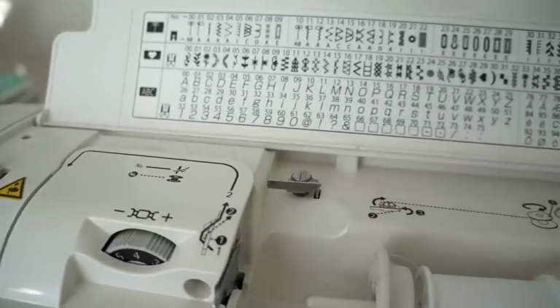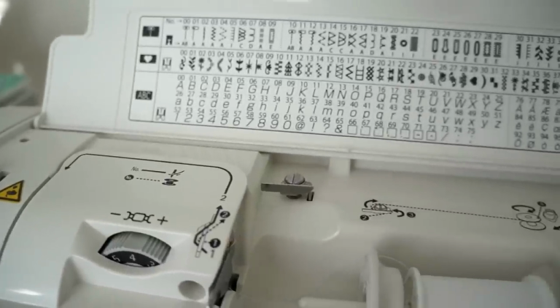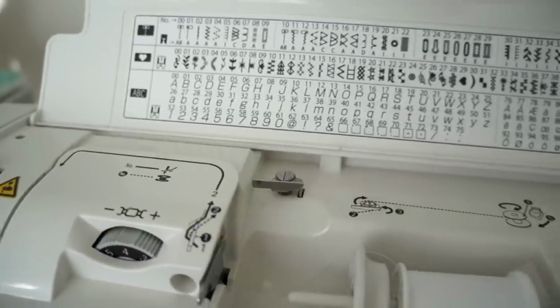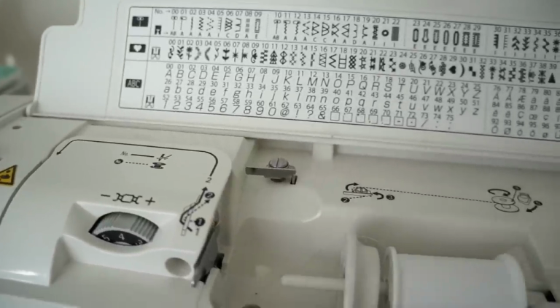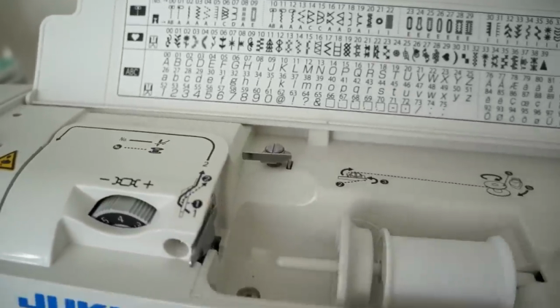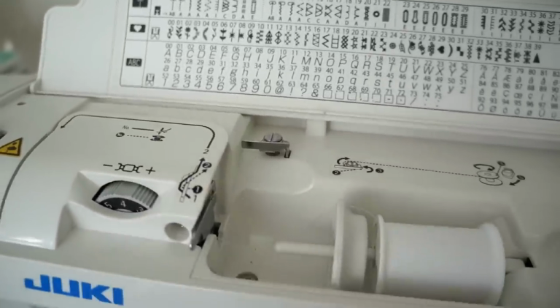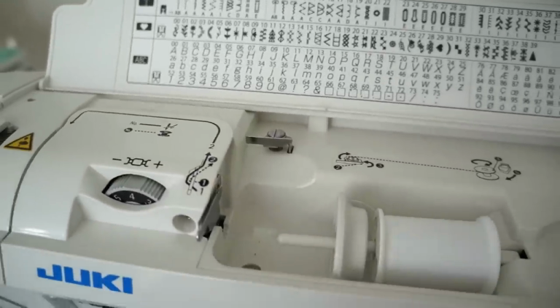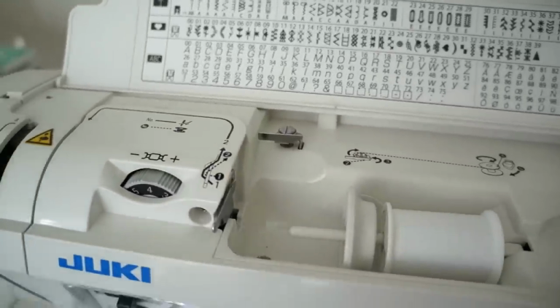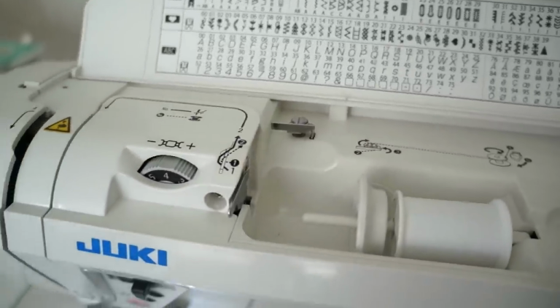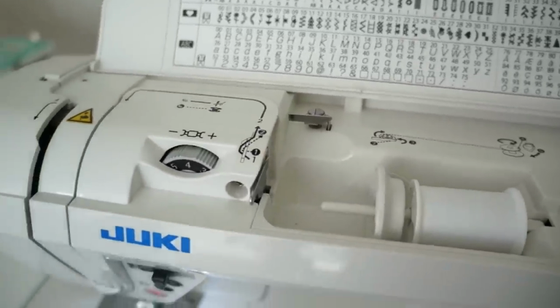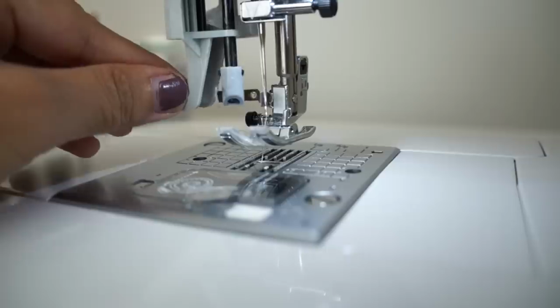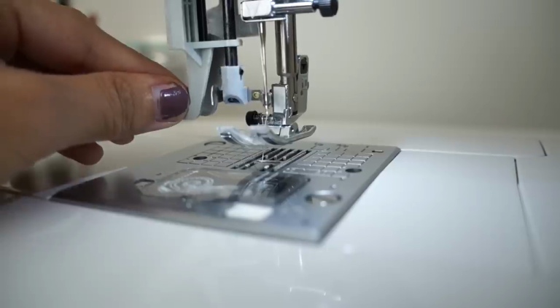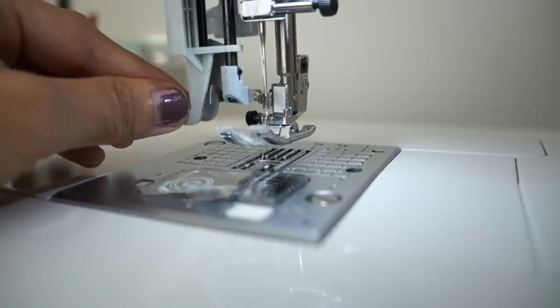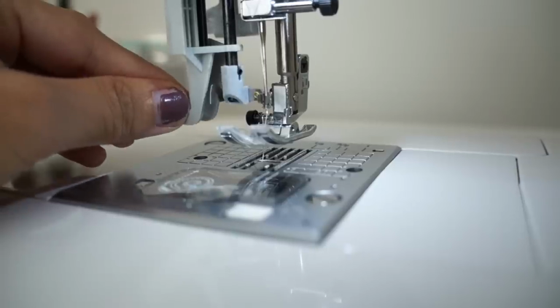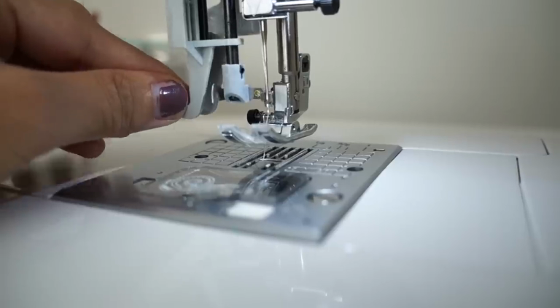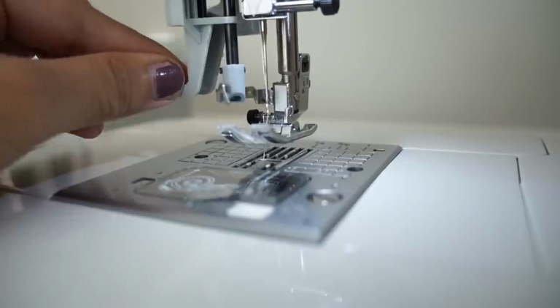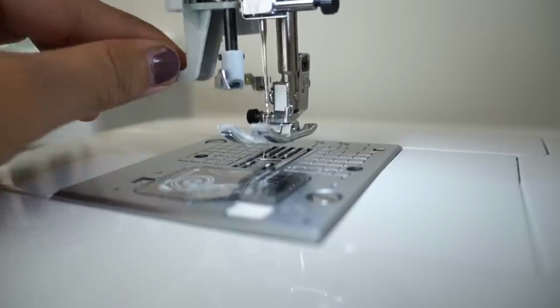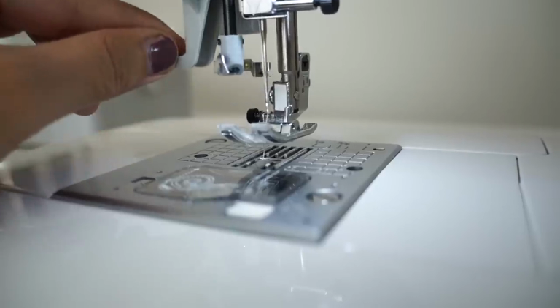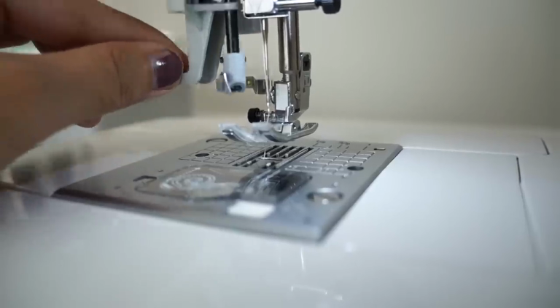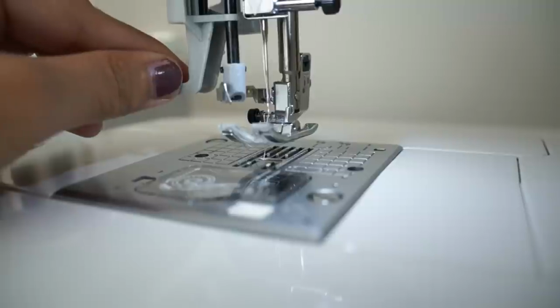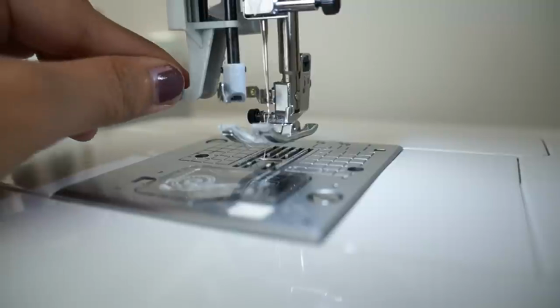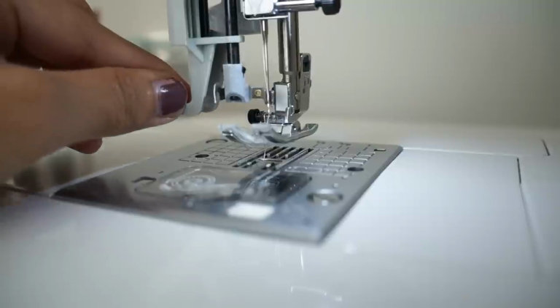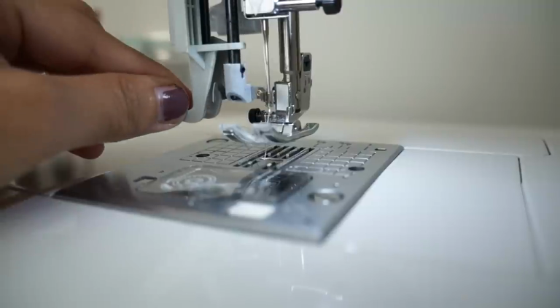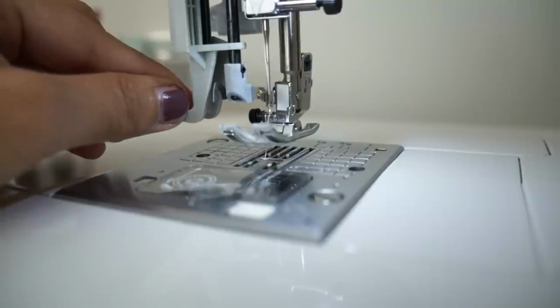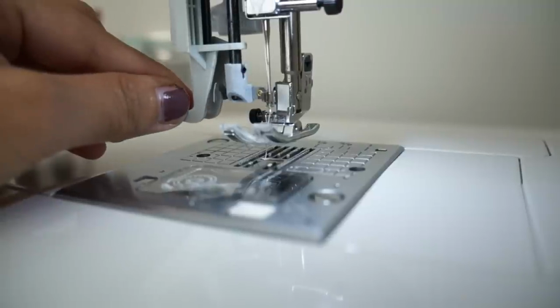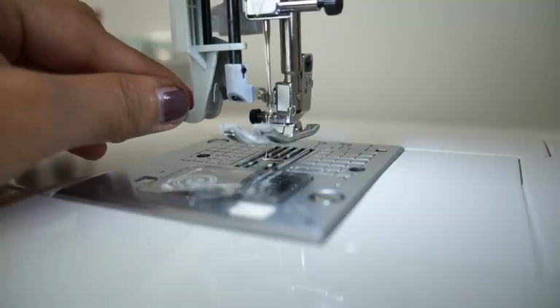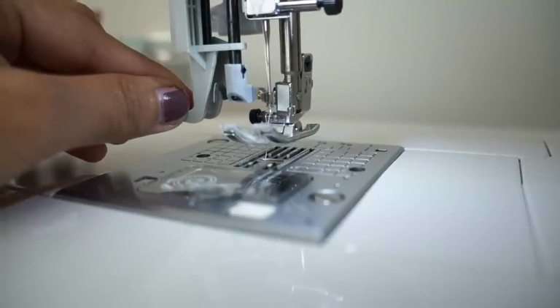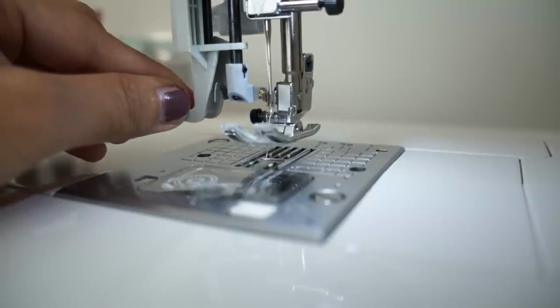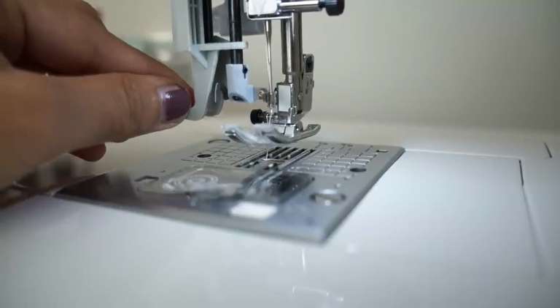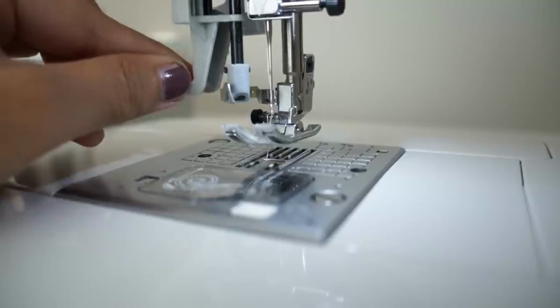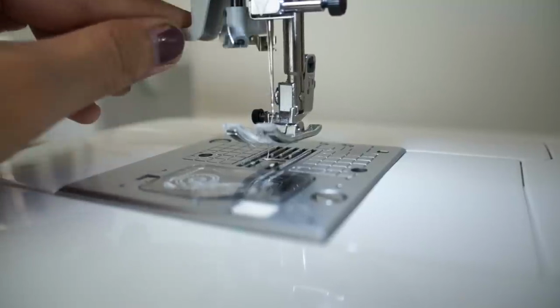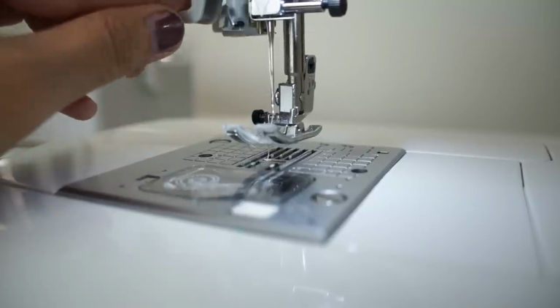The automatic needle threader is also simple and fast to use, and I usually get it threaded on the first try.